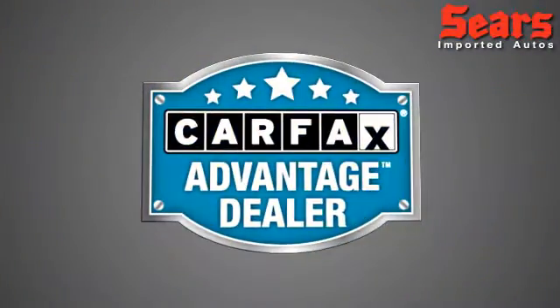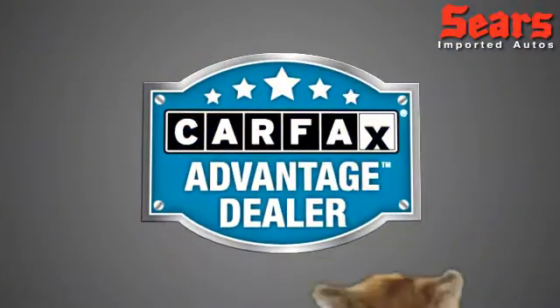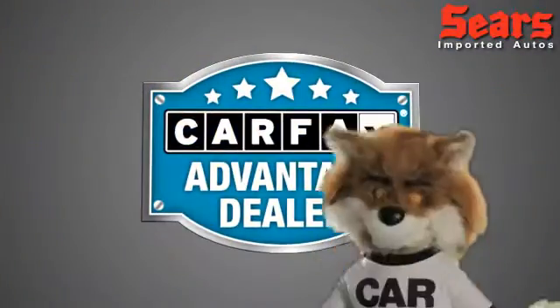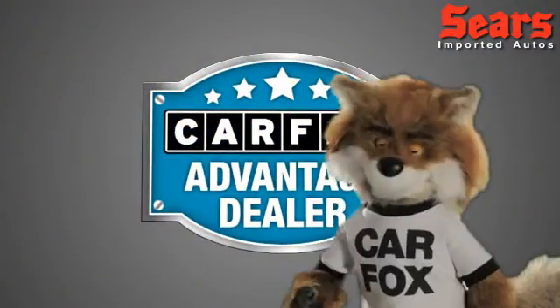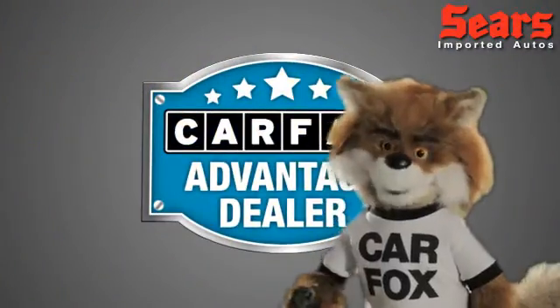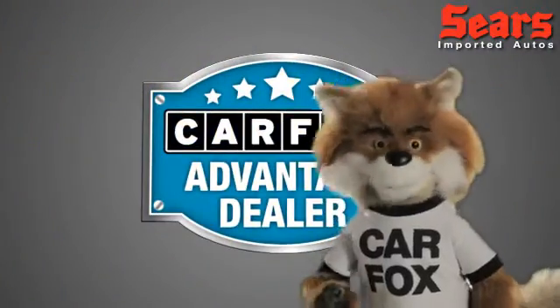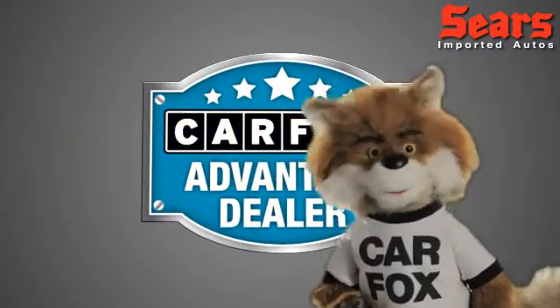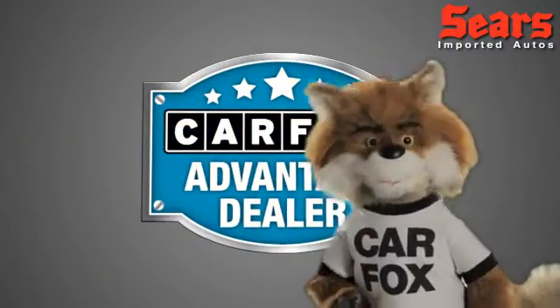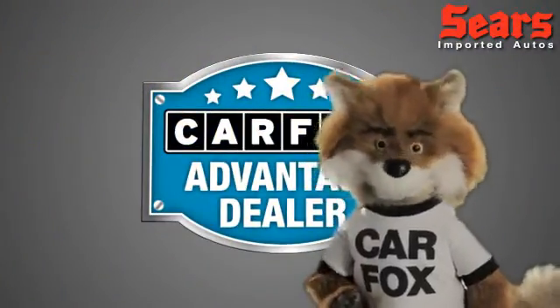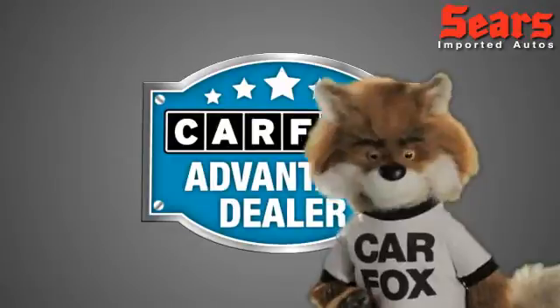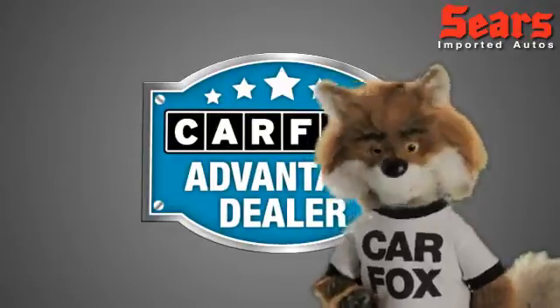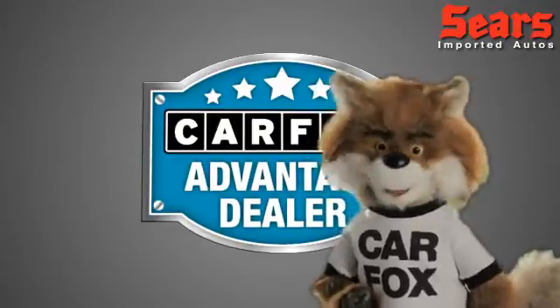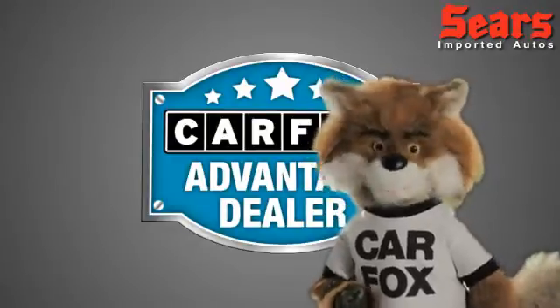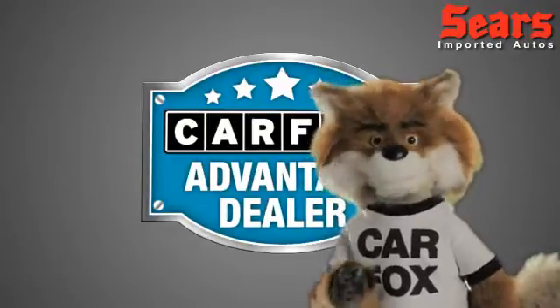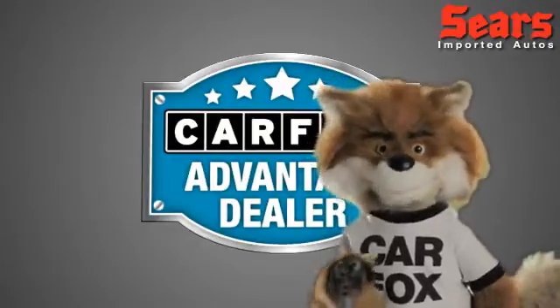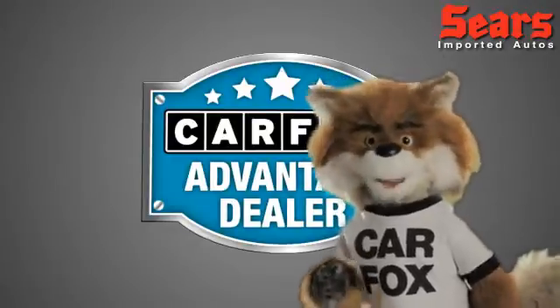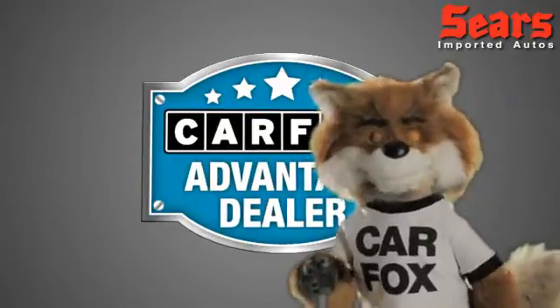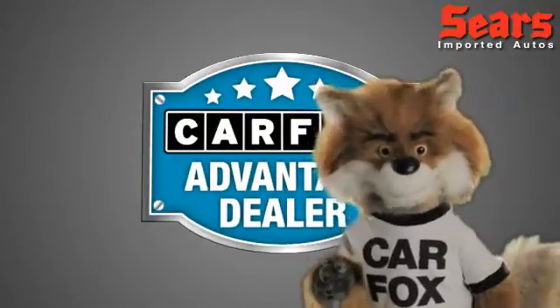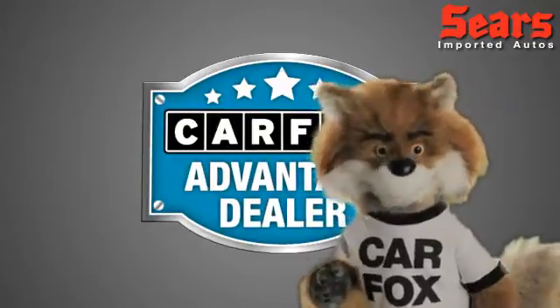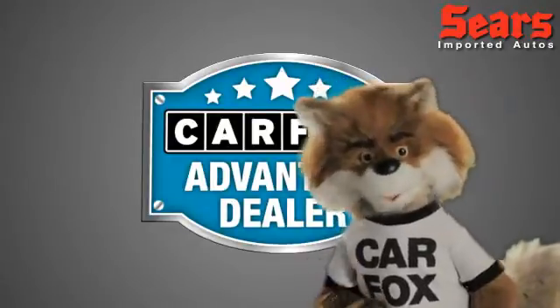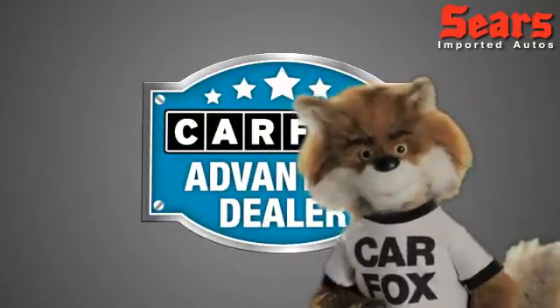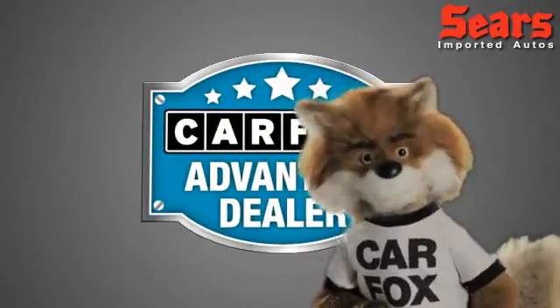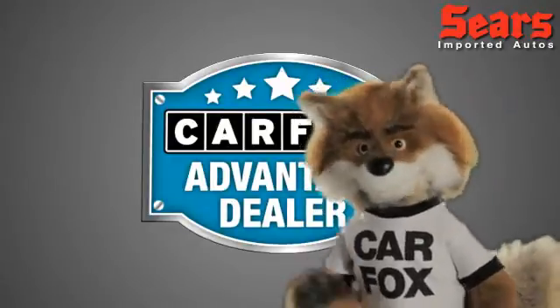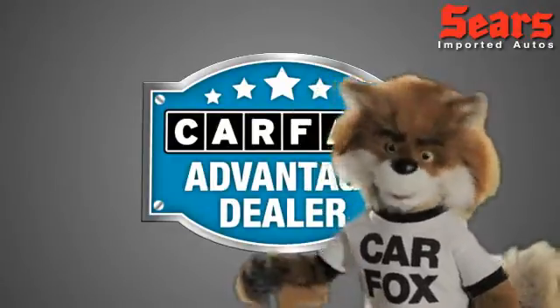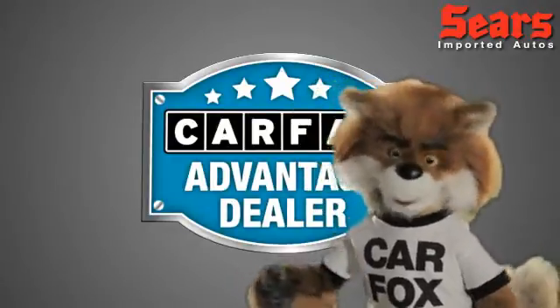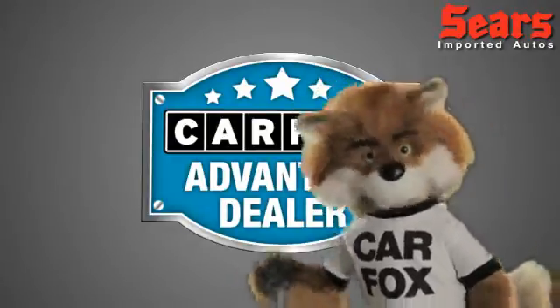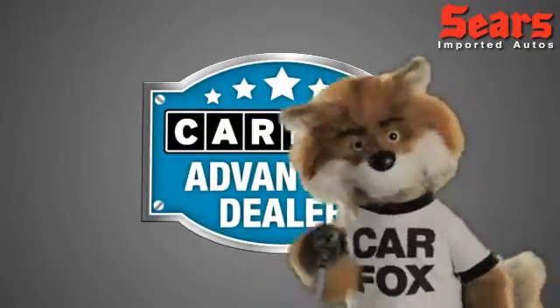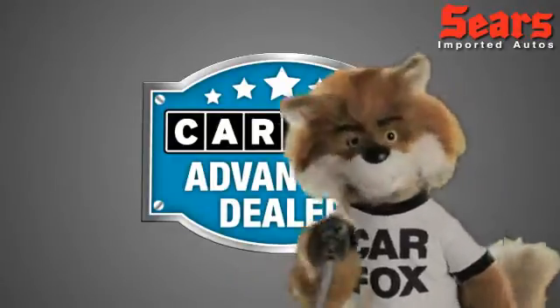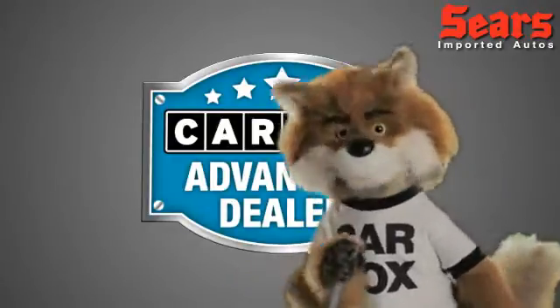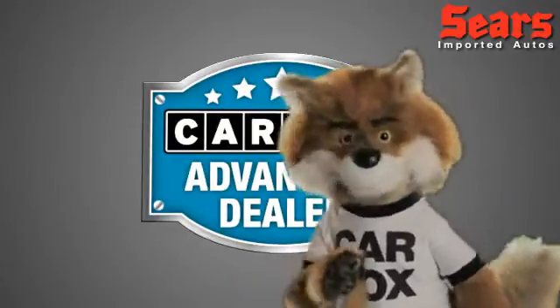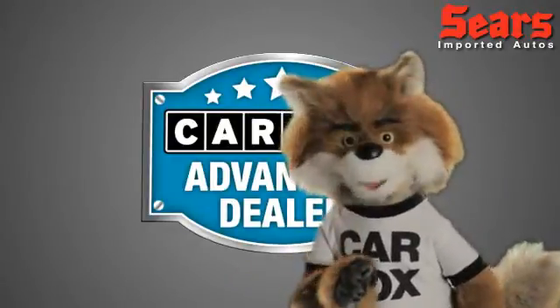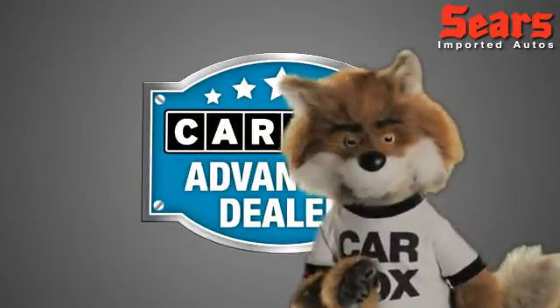Just say, show me the Carfax at Sears Imports, a Carfax Advantage dealer.